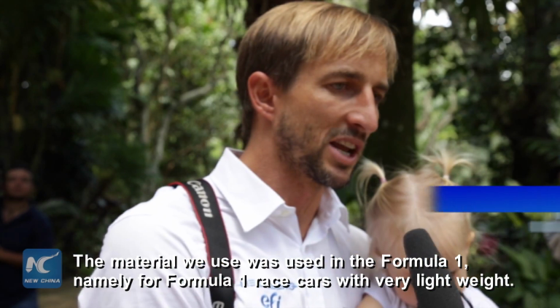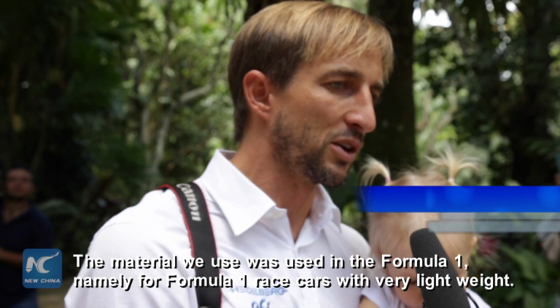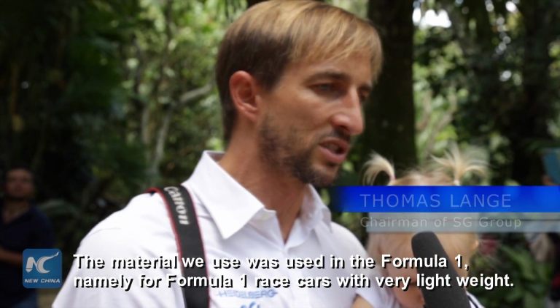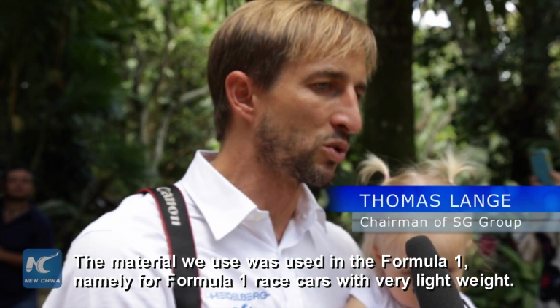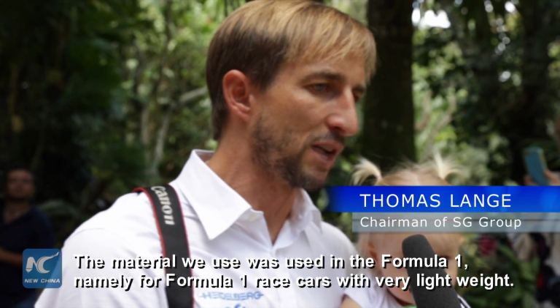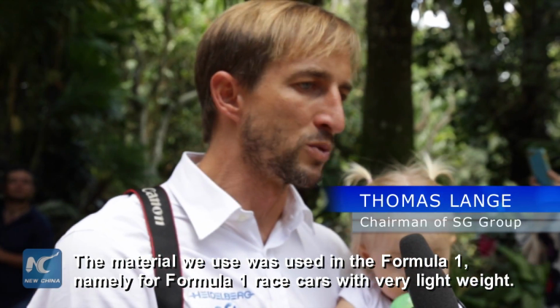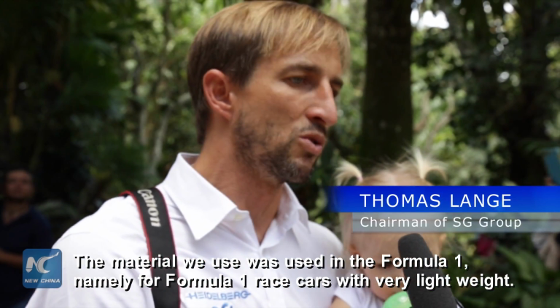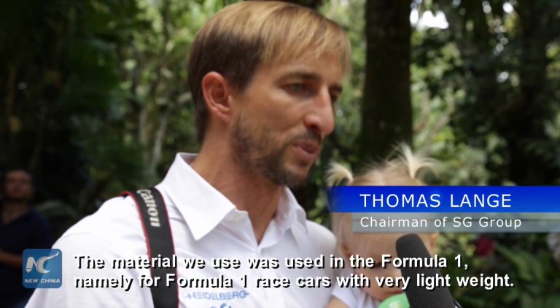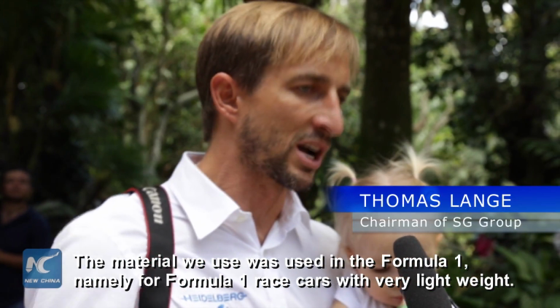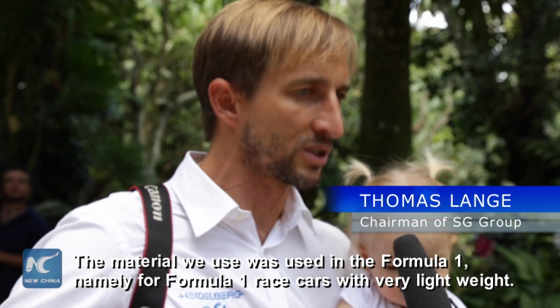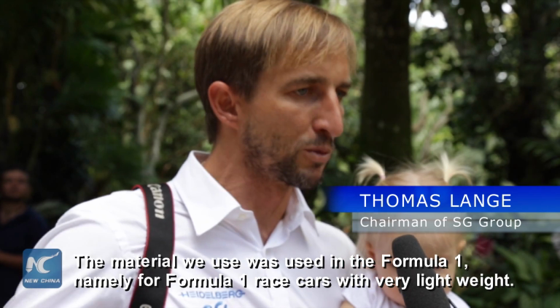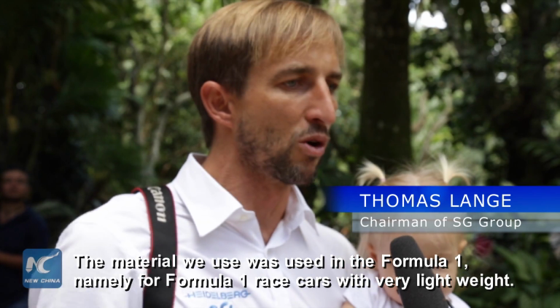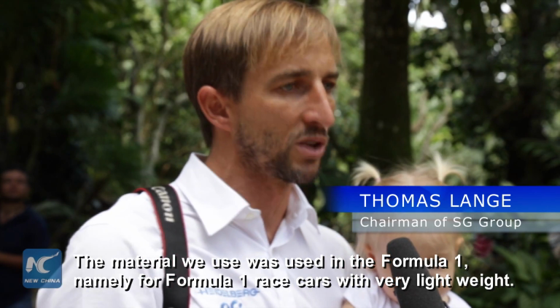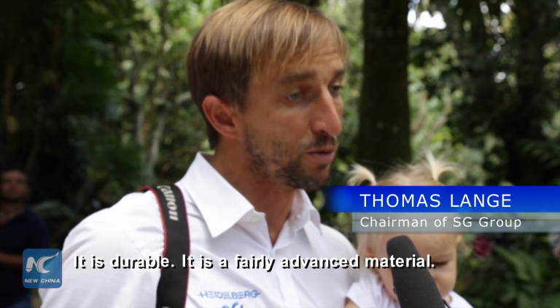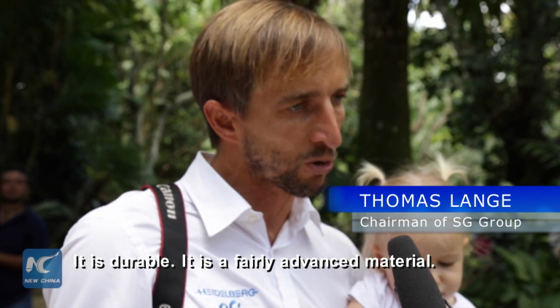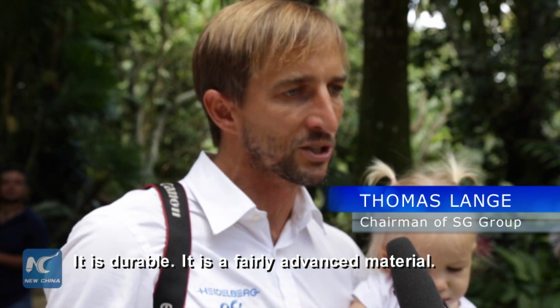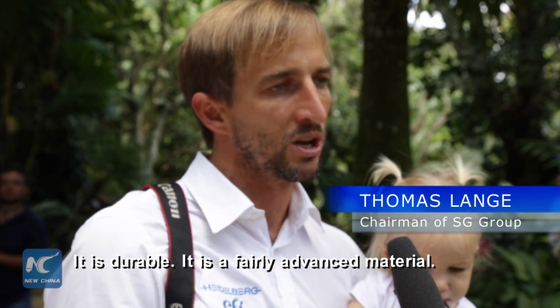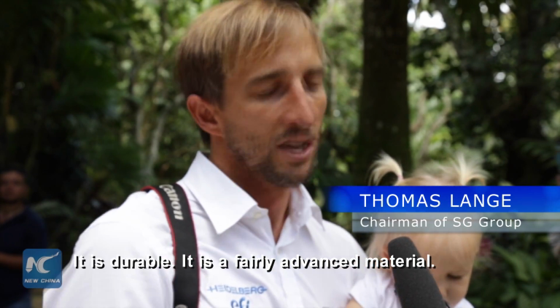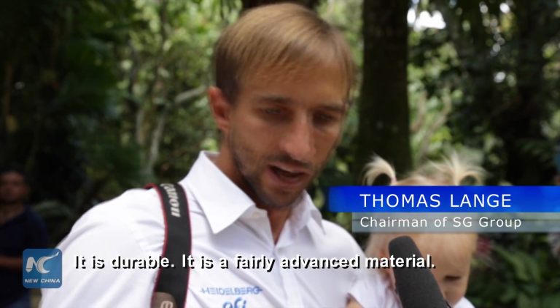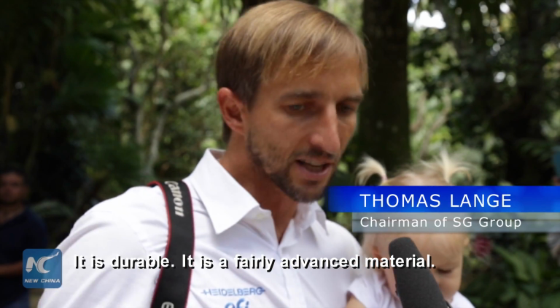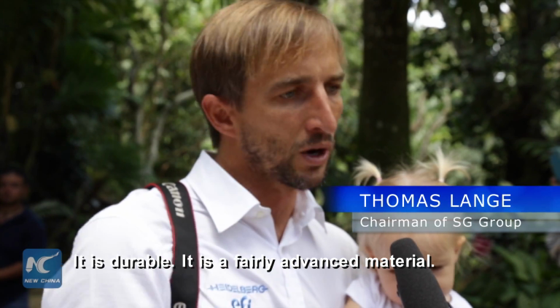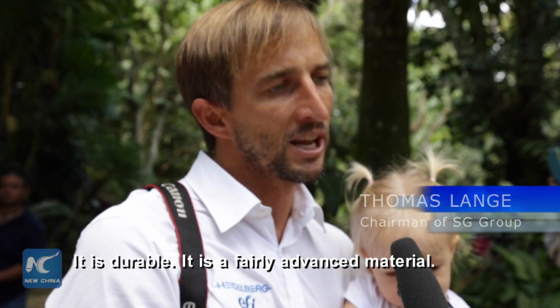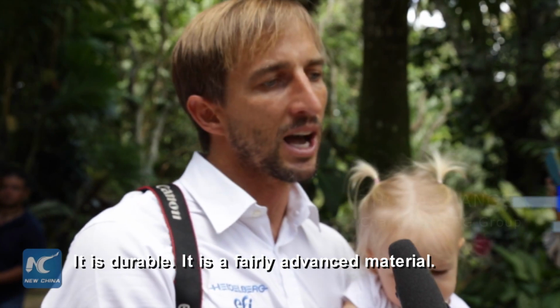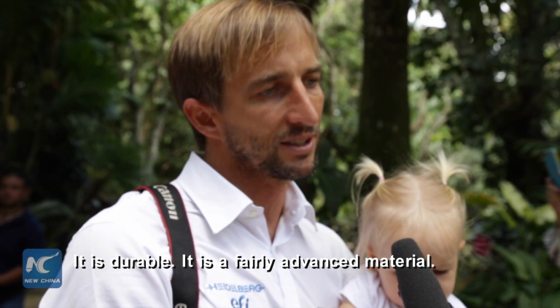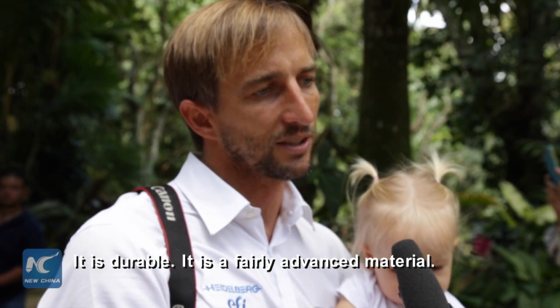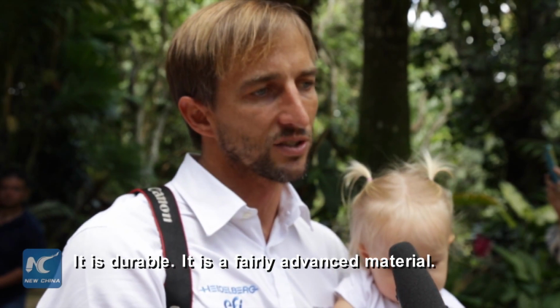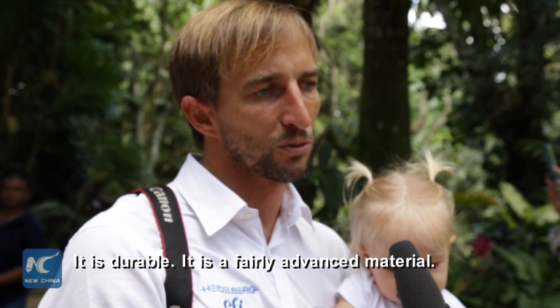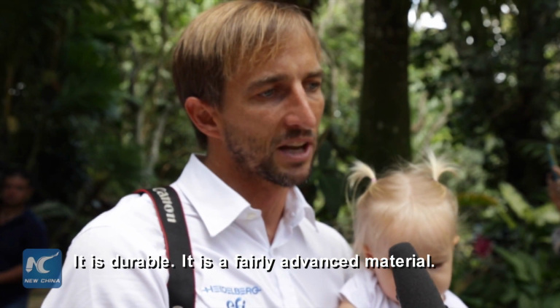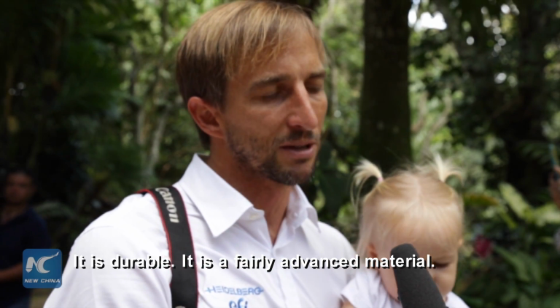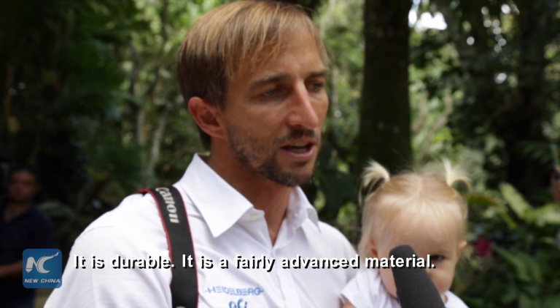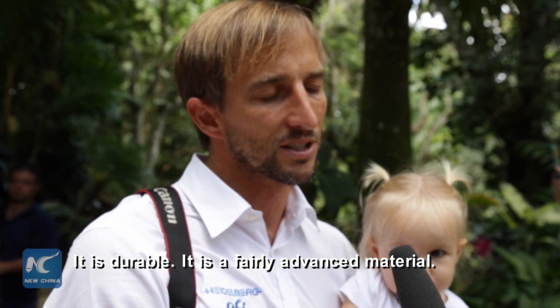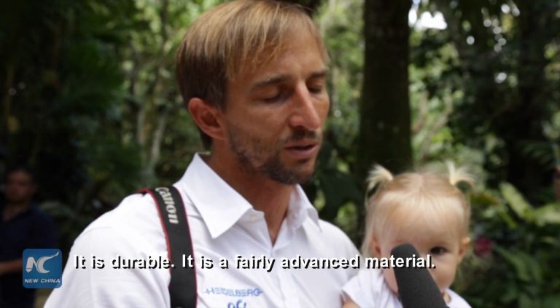de muy poco peso, alta durabilidad, es un material bastante avanzado.